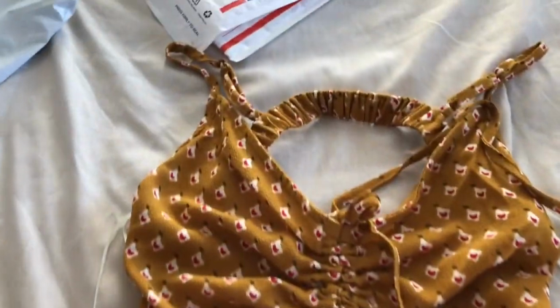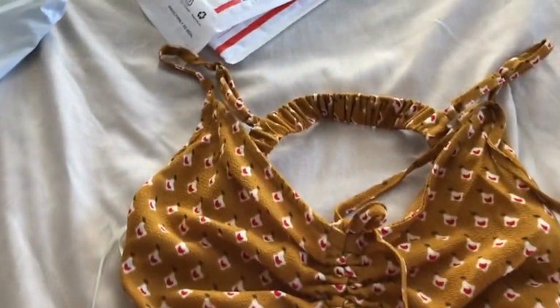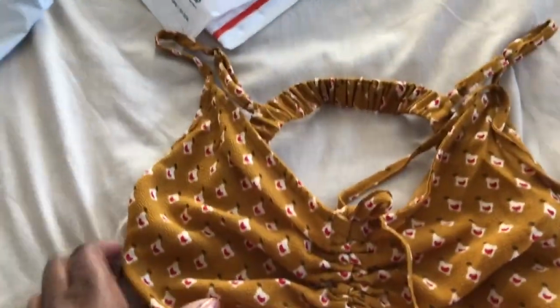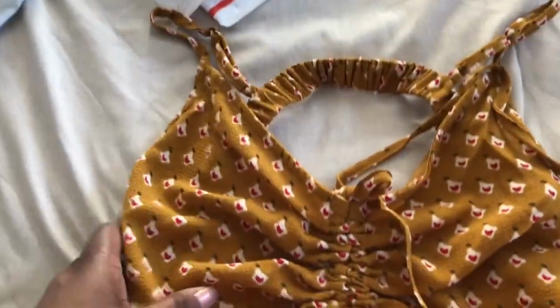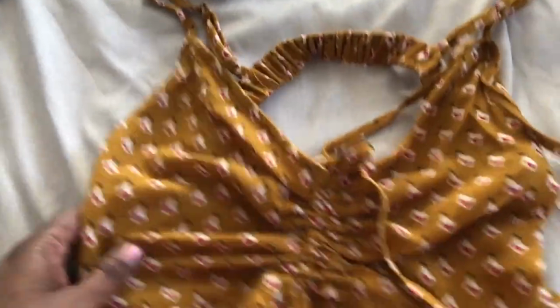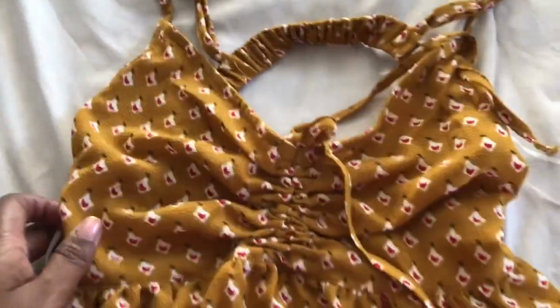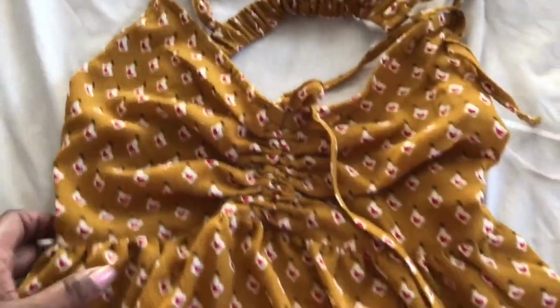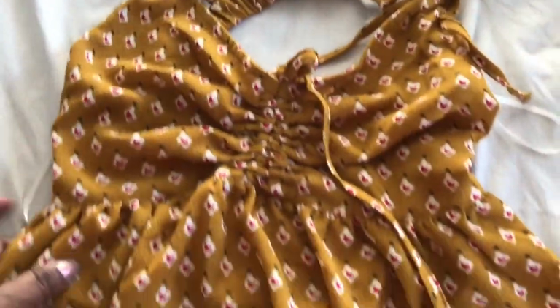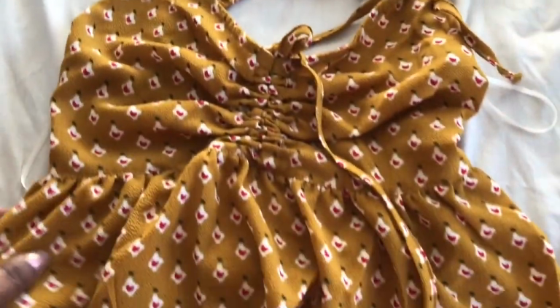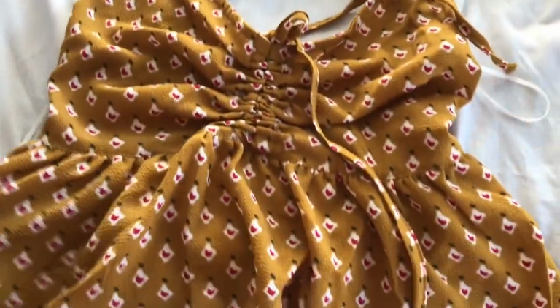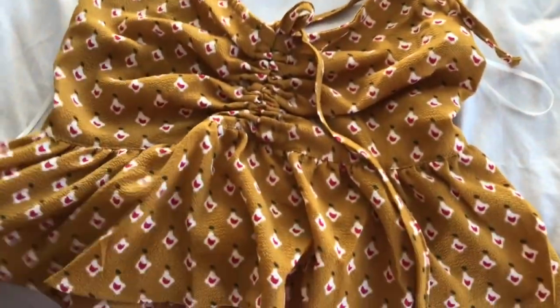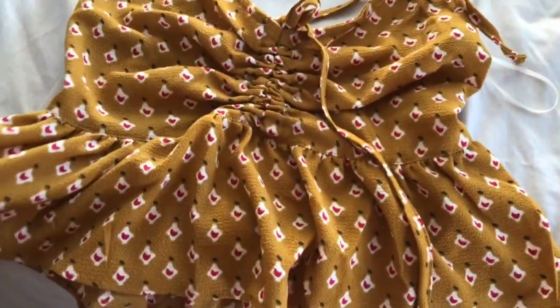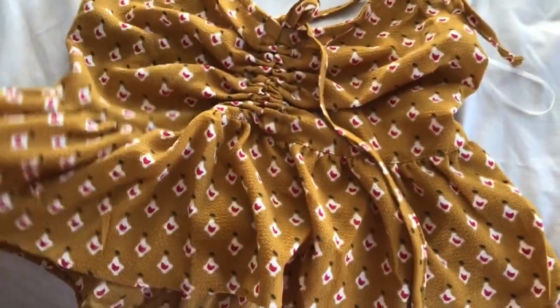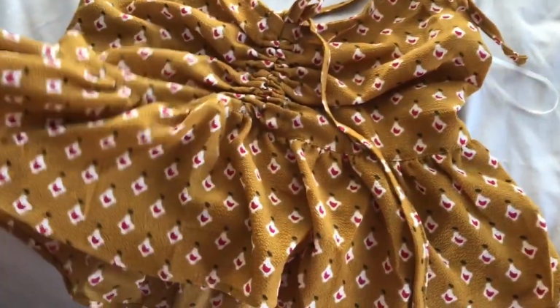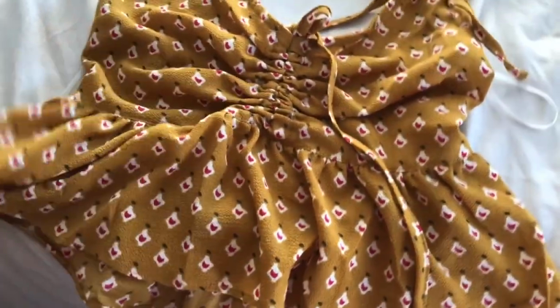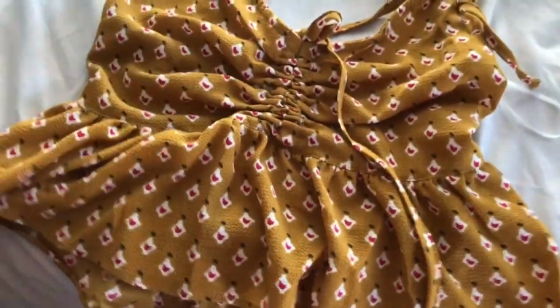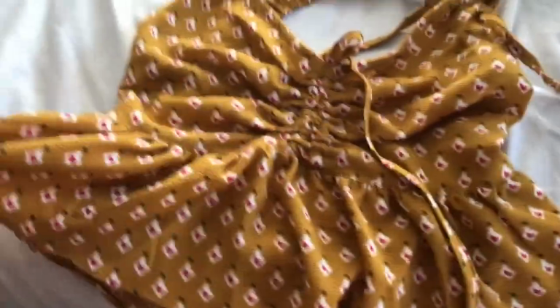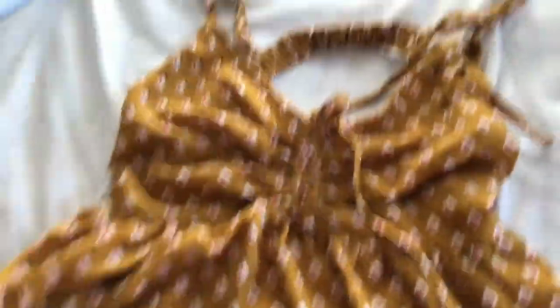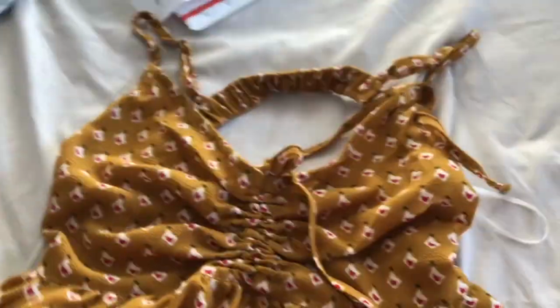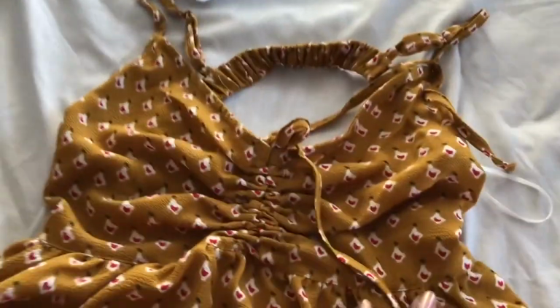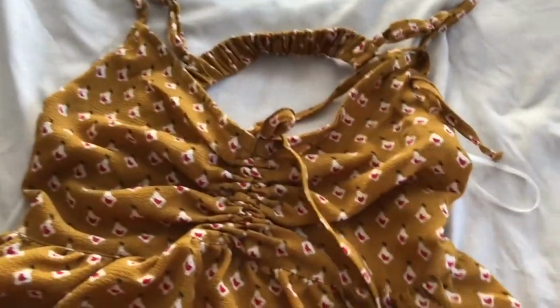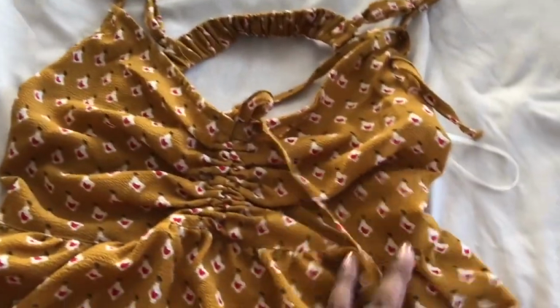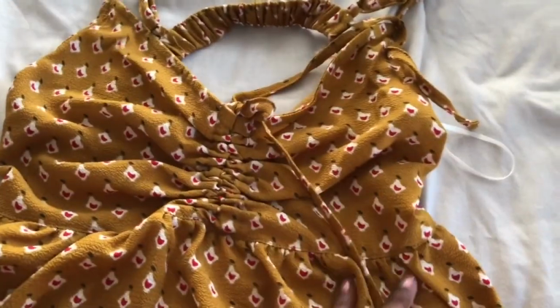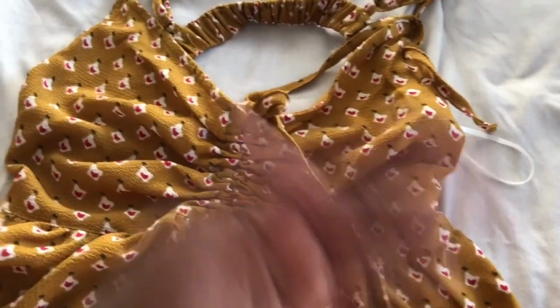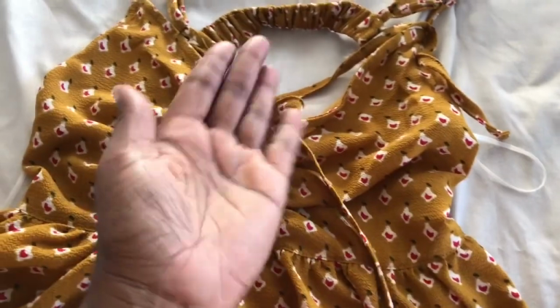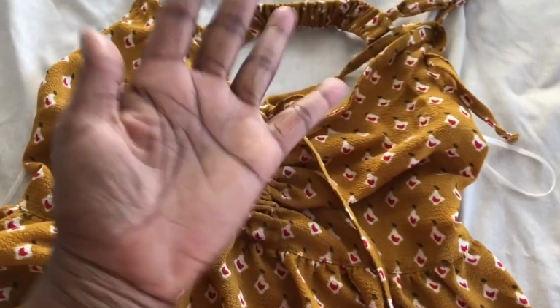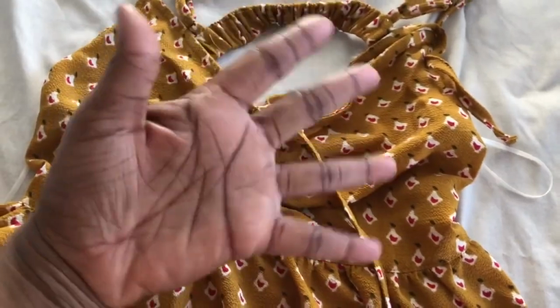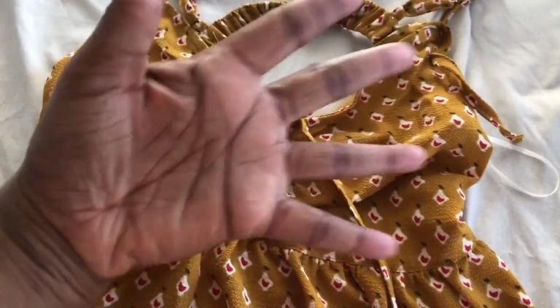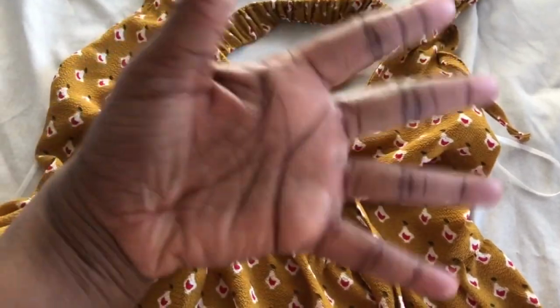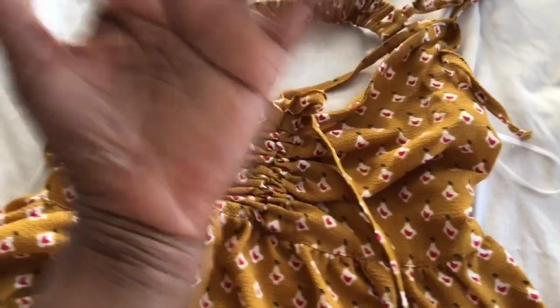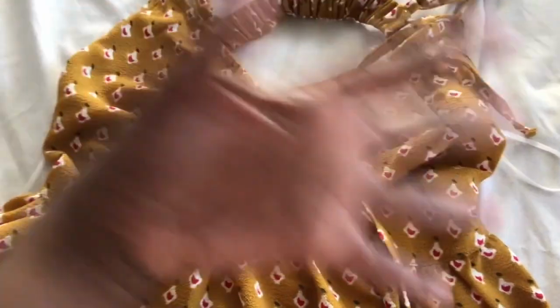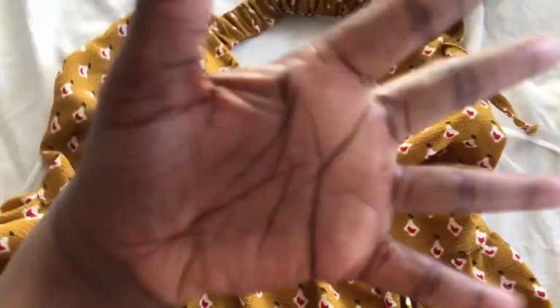So that's my Fashion Nova haul. See you guys next week. Bye!